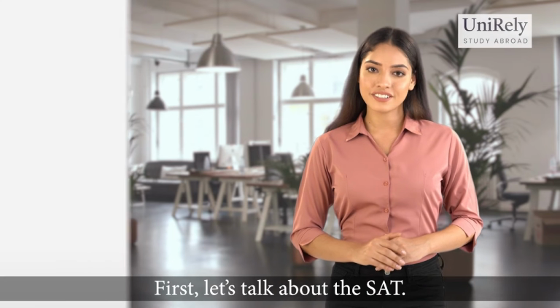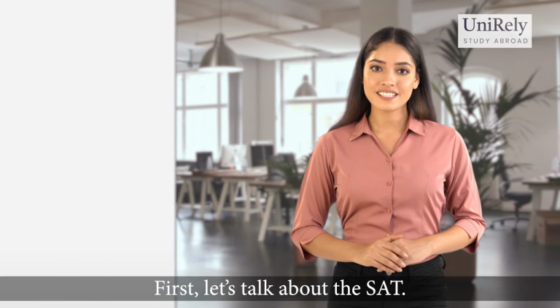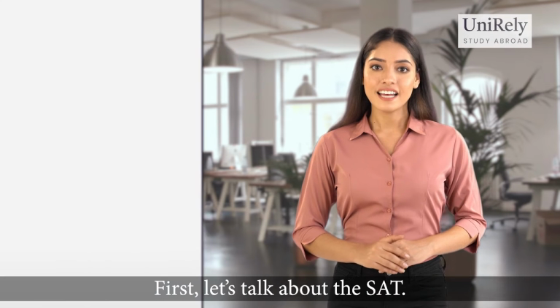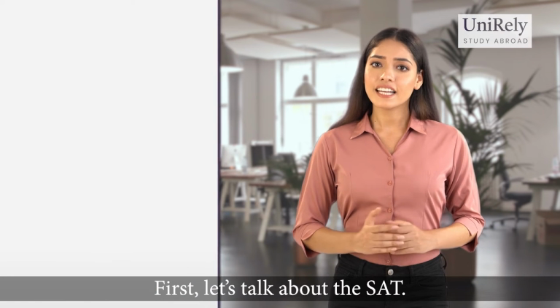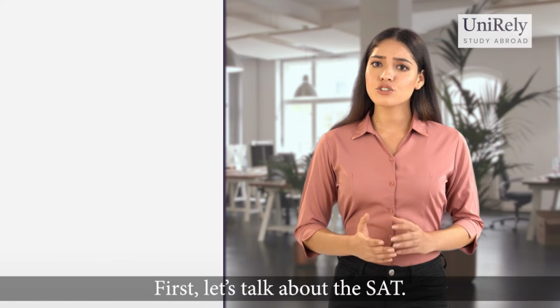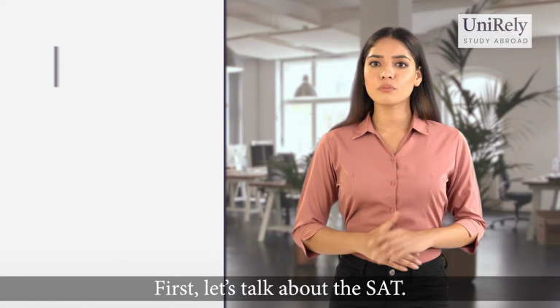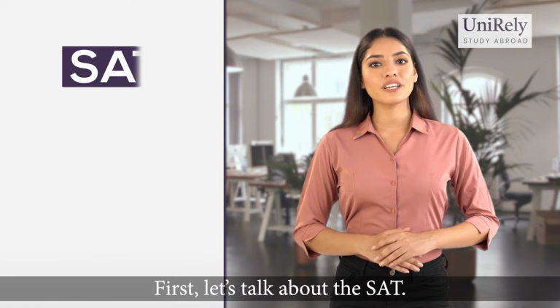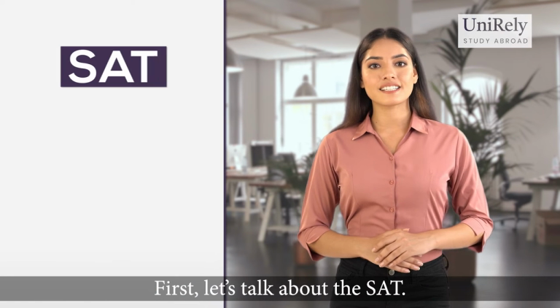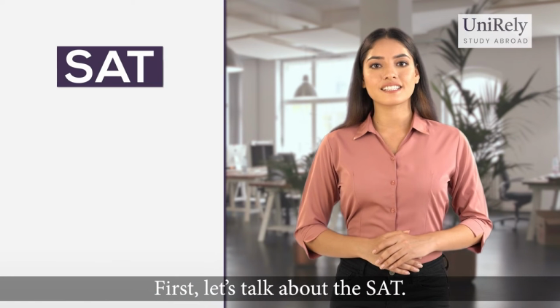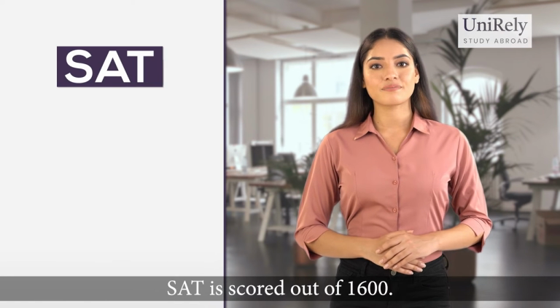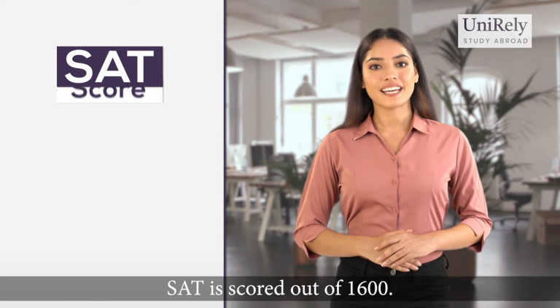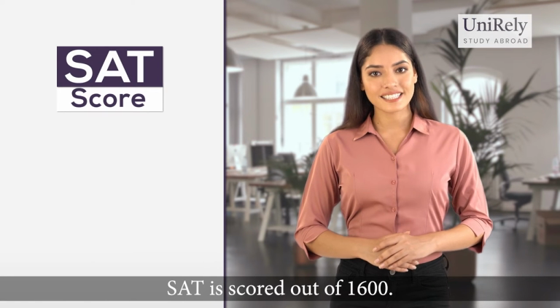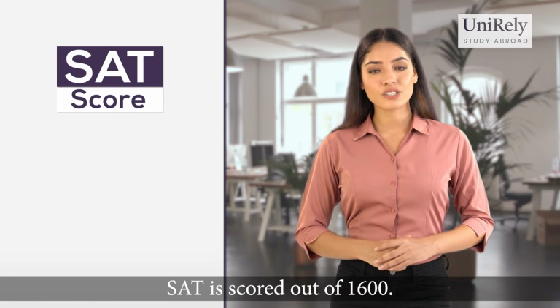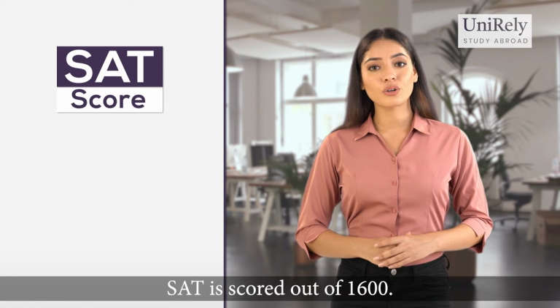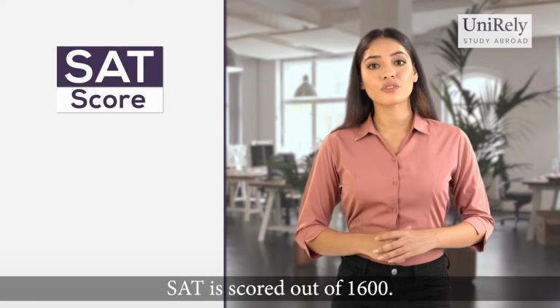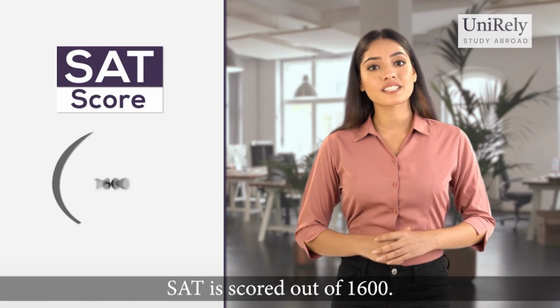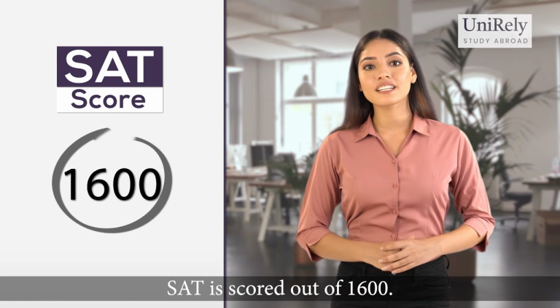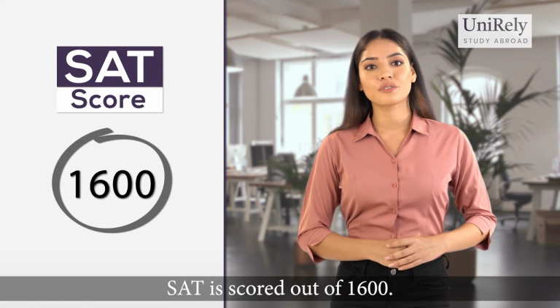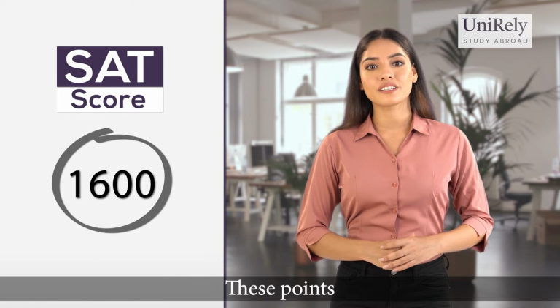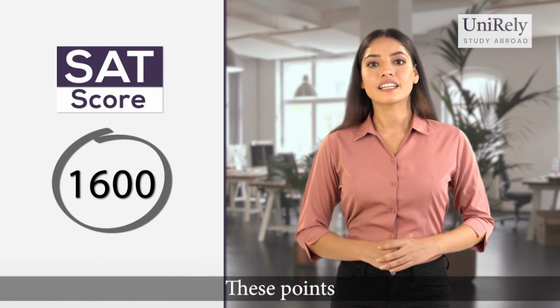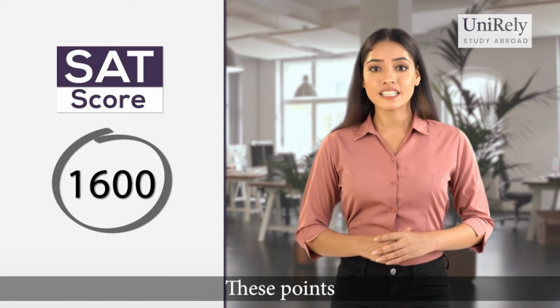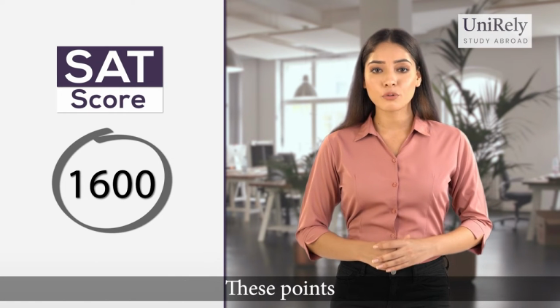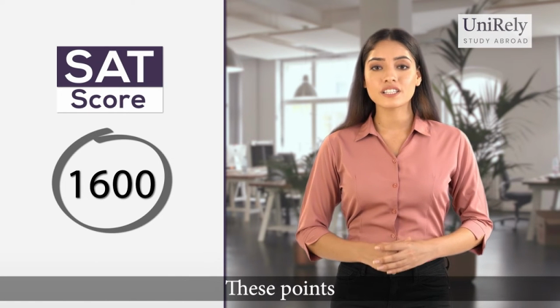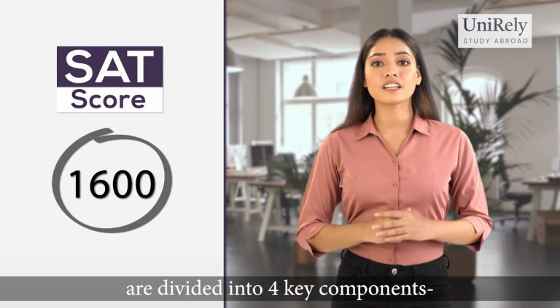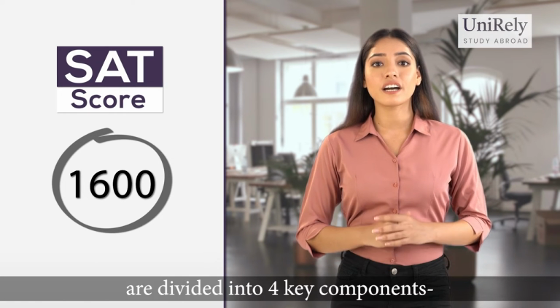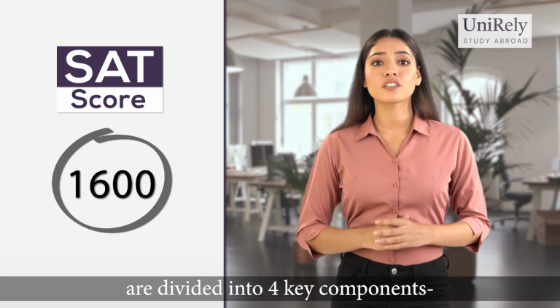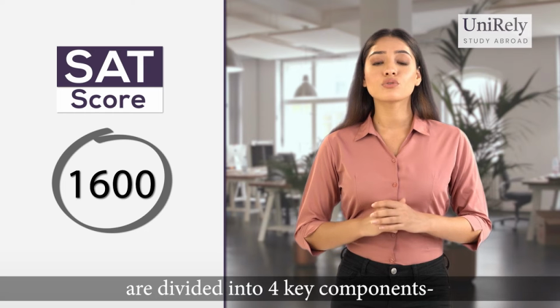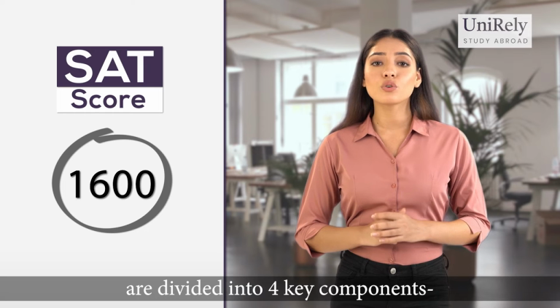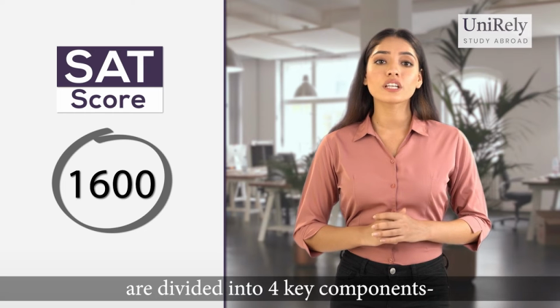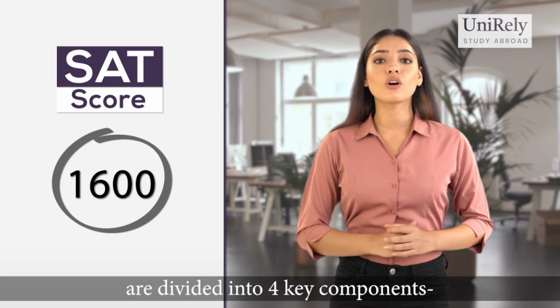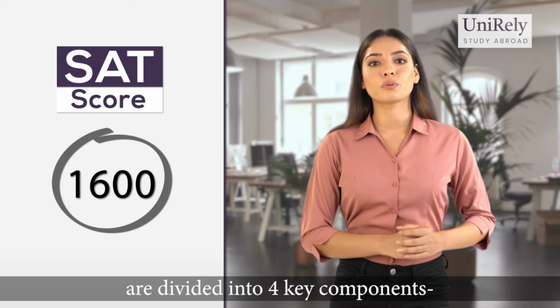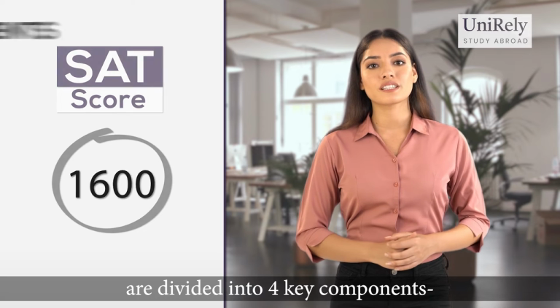First, let's talk about the SAT. SAT is scored out of 1600. These points are divided into four key components.